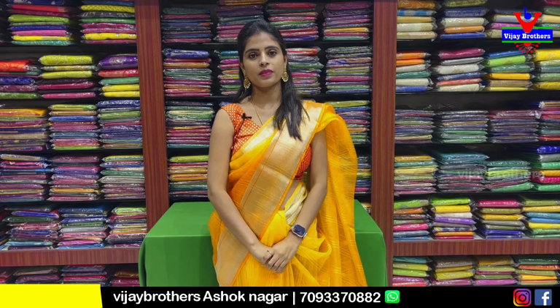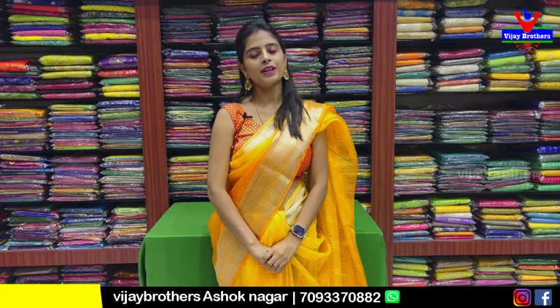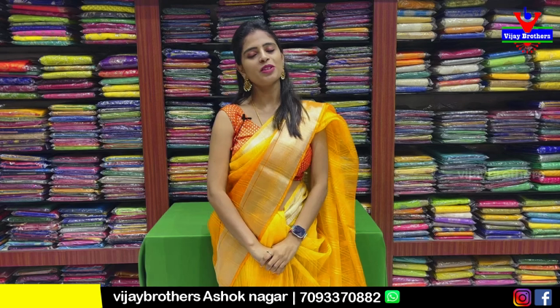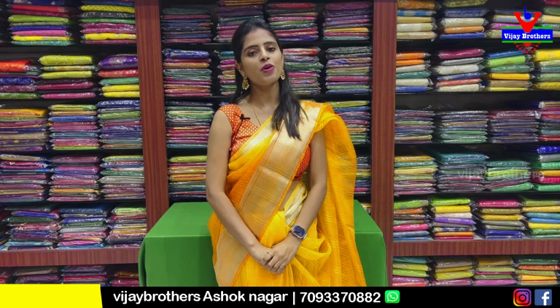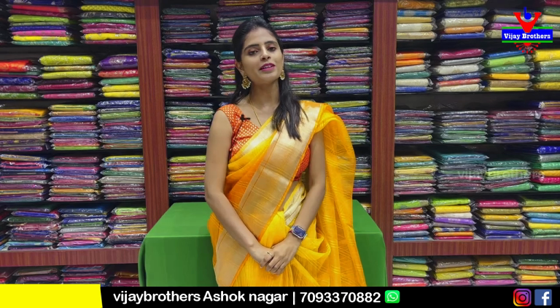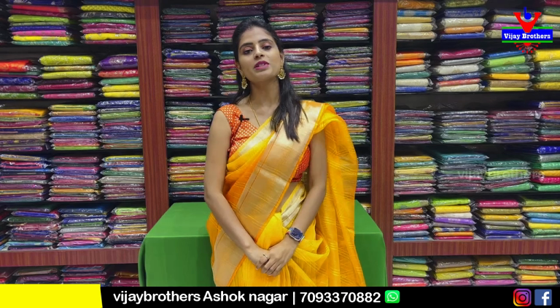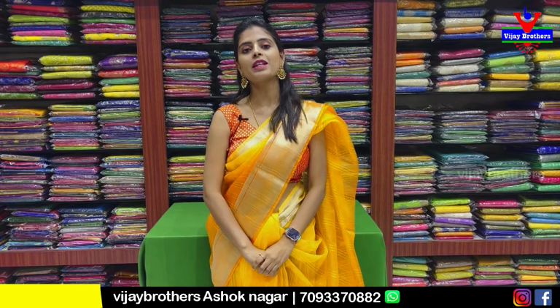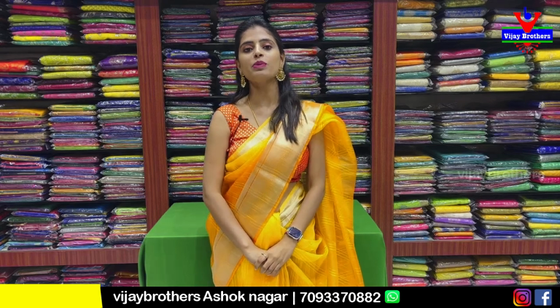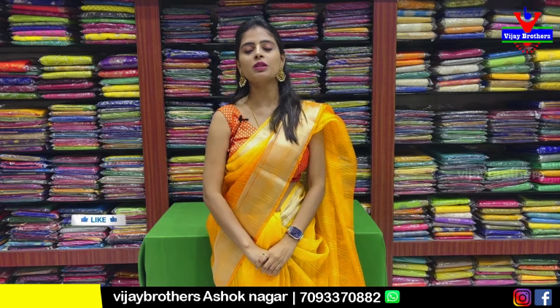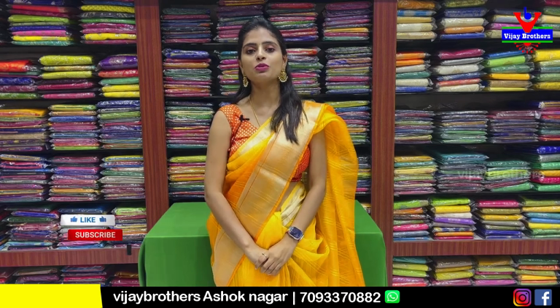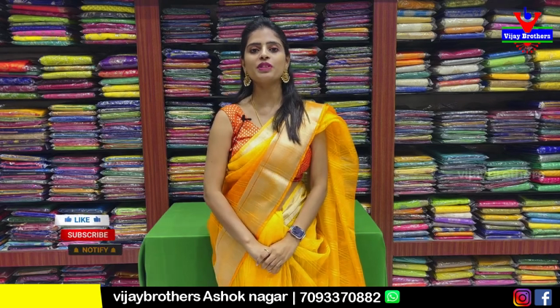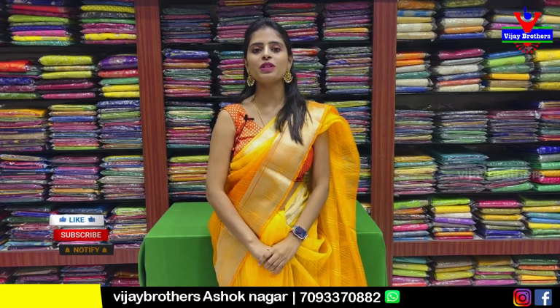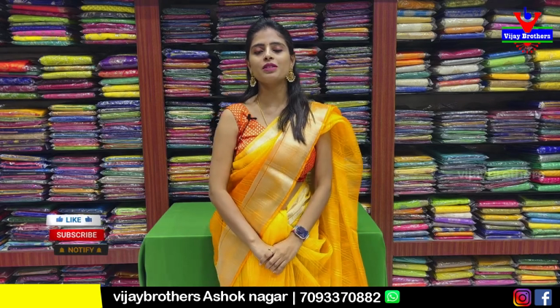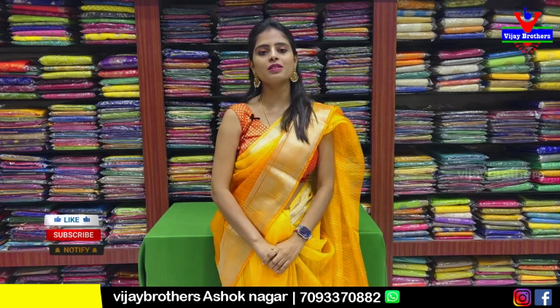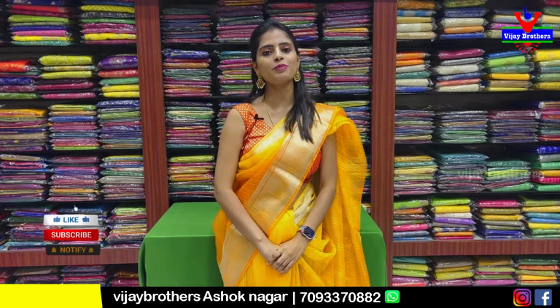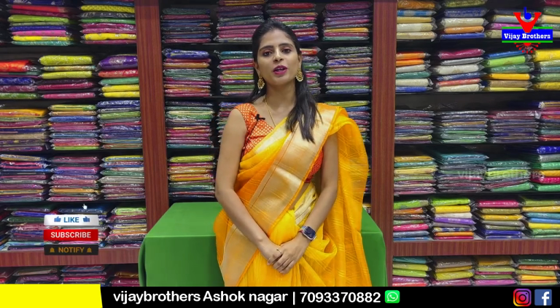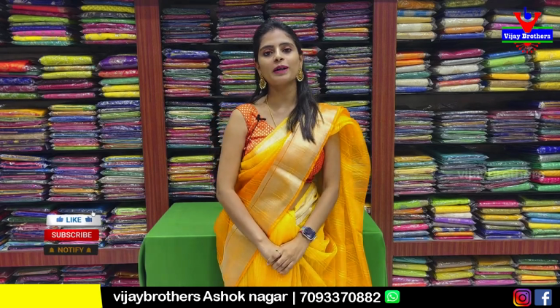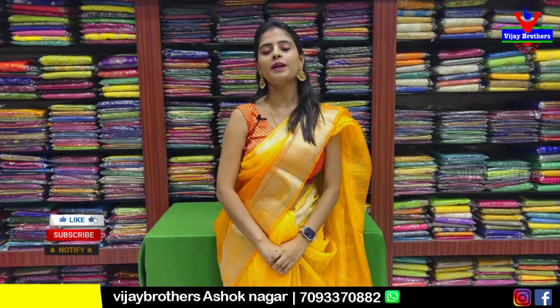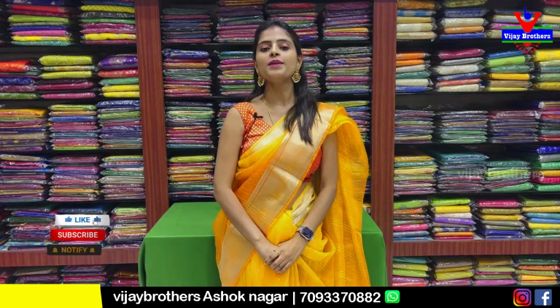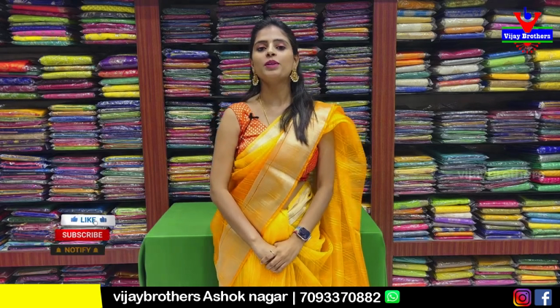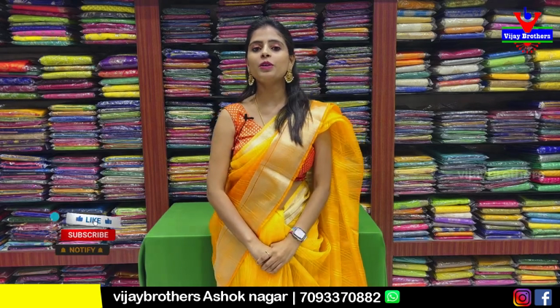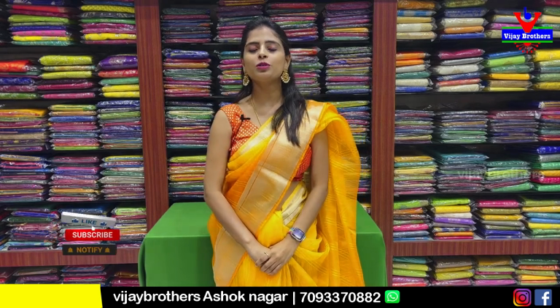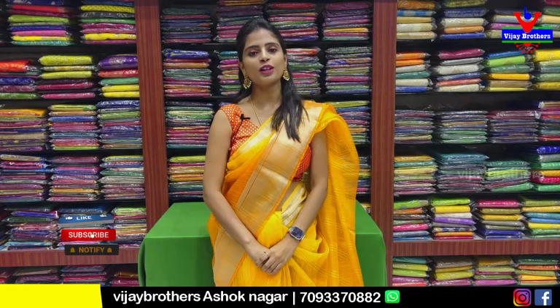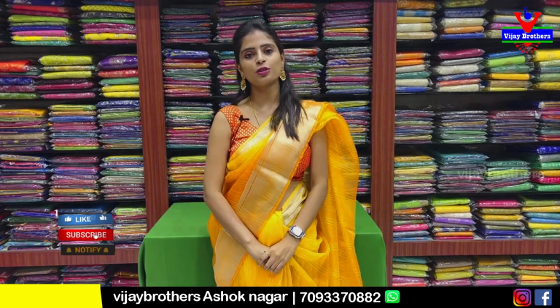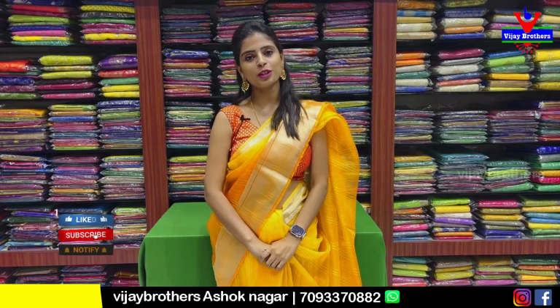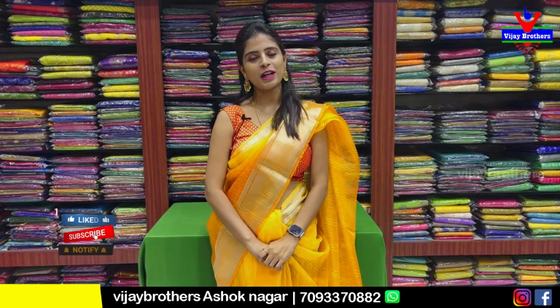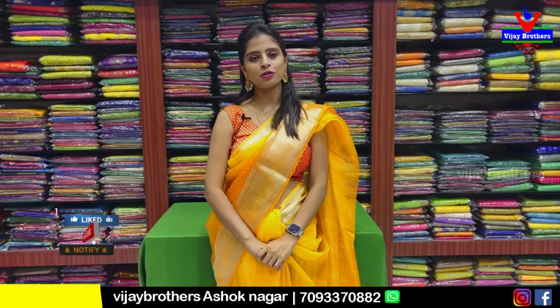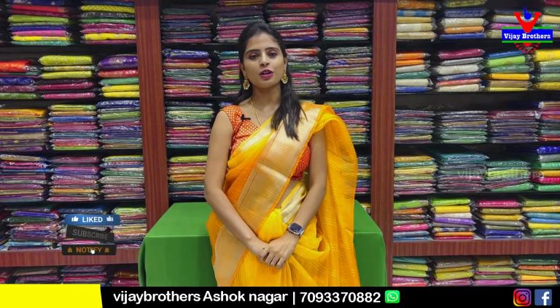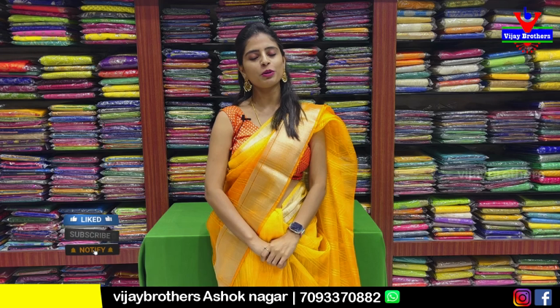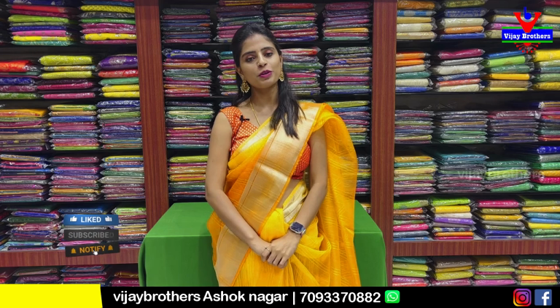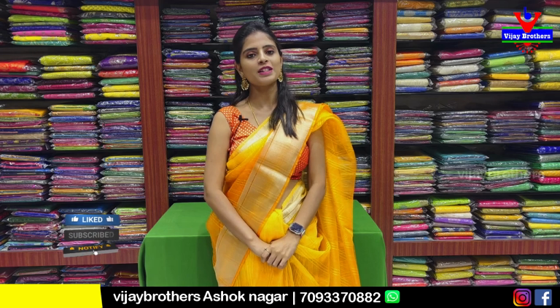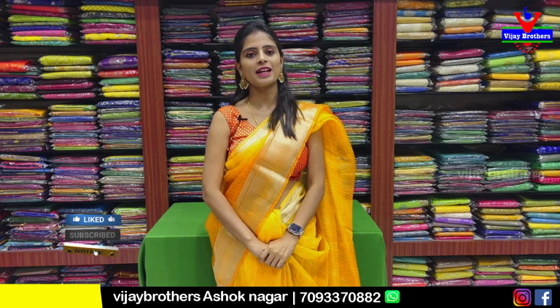Hello all. Namaste. Welcome to Vijay Brothers. This is Monica. Today I am going to show you a beautiful dress.